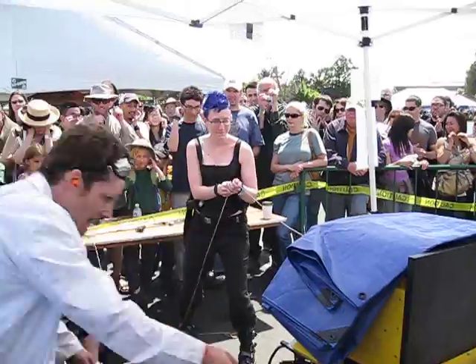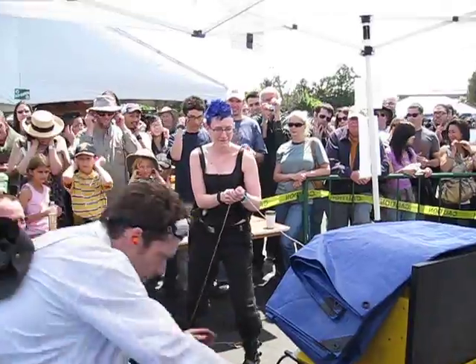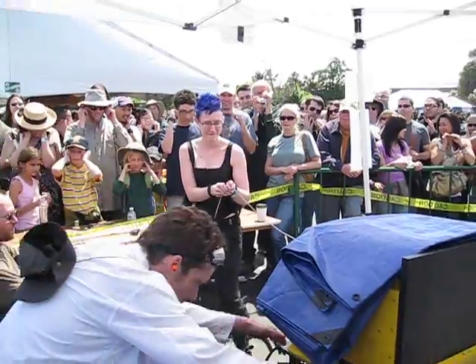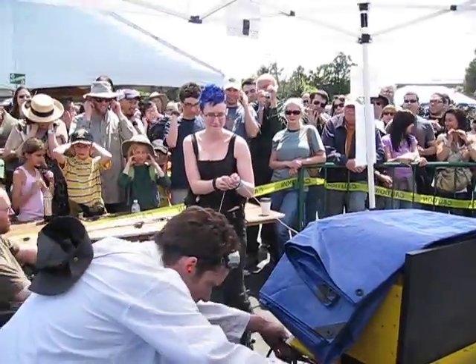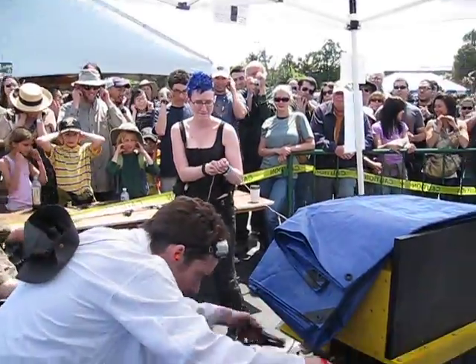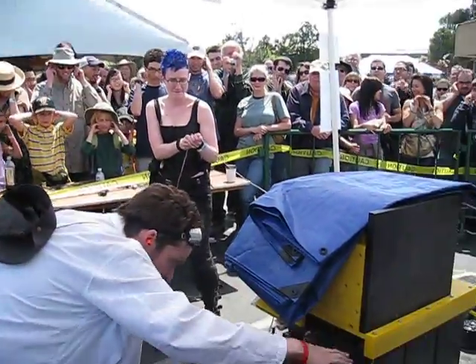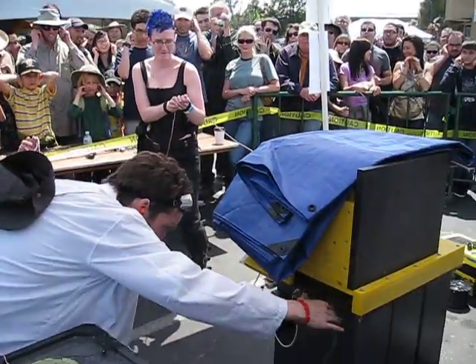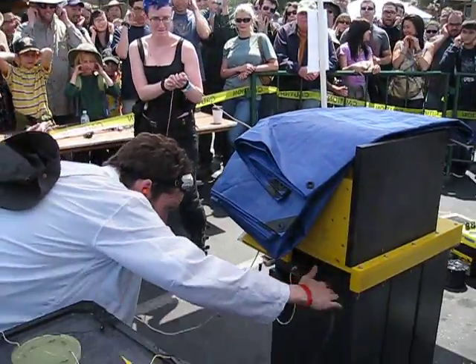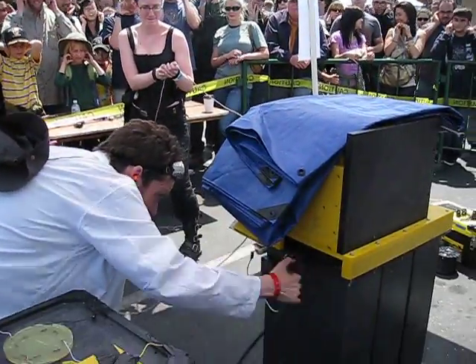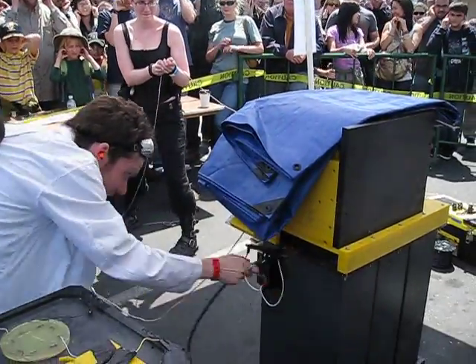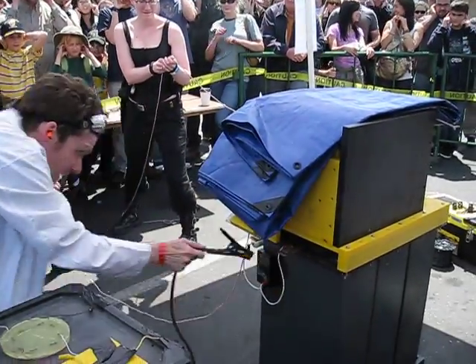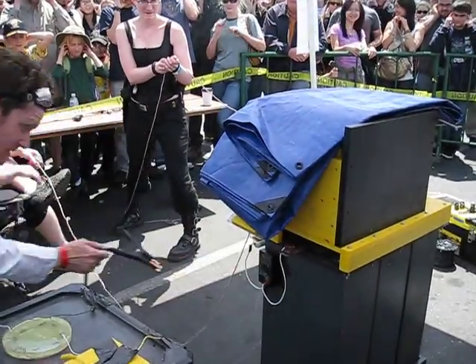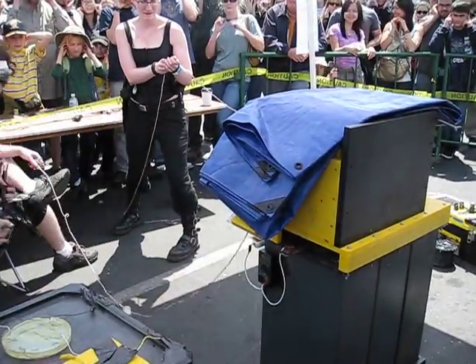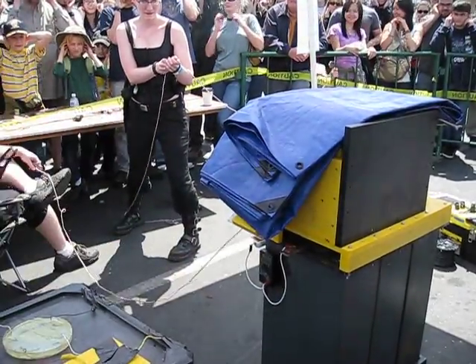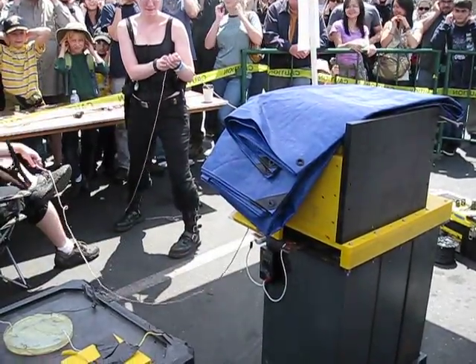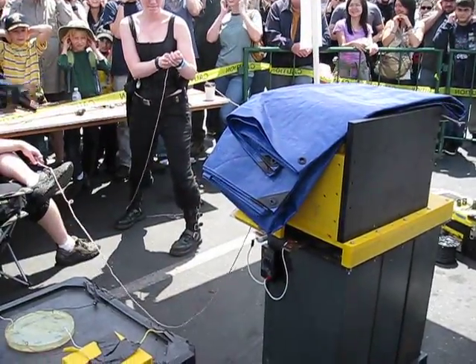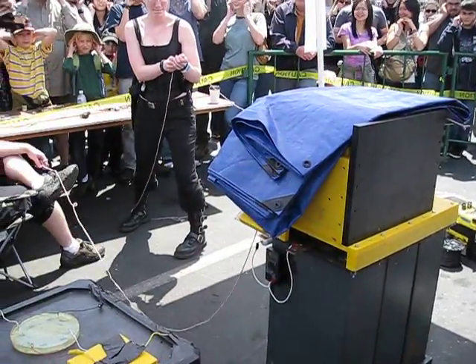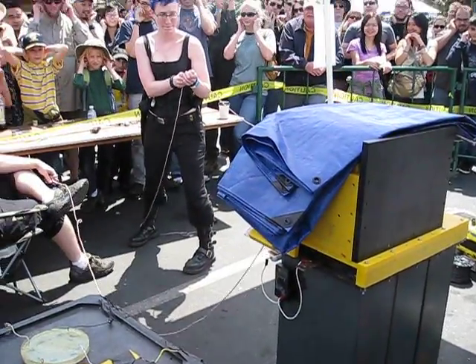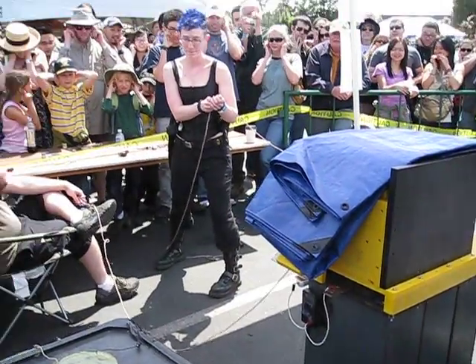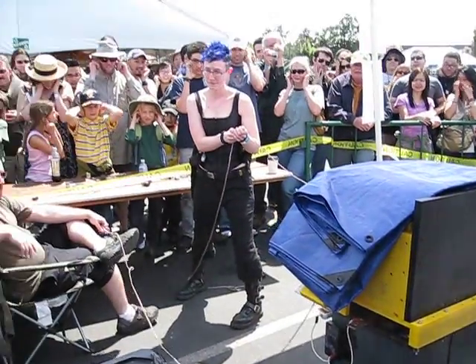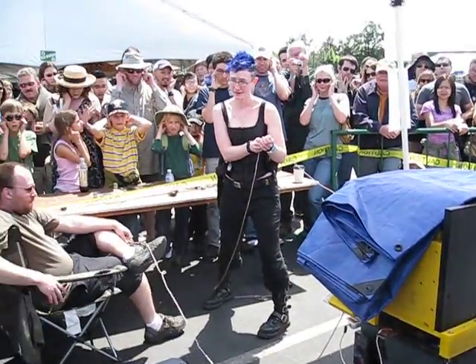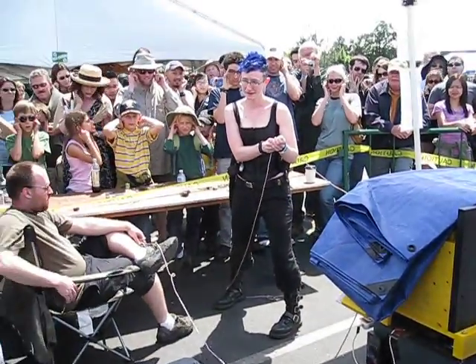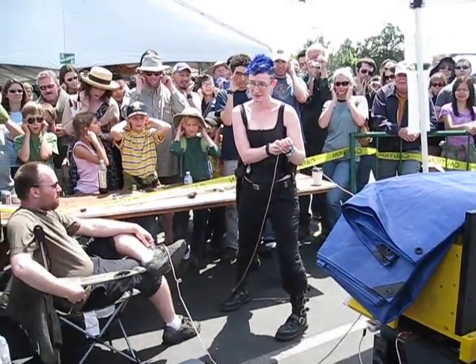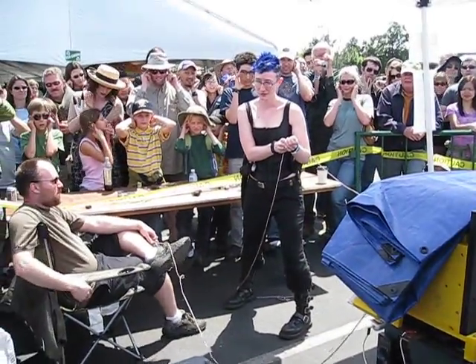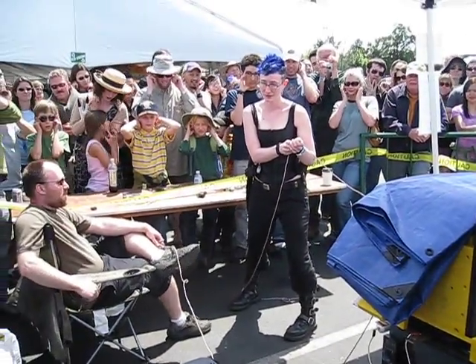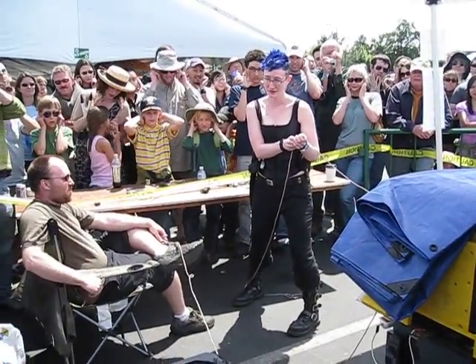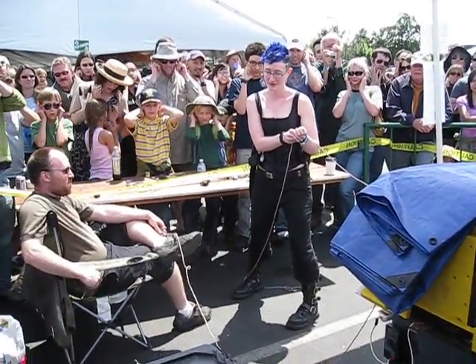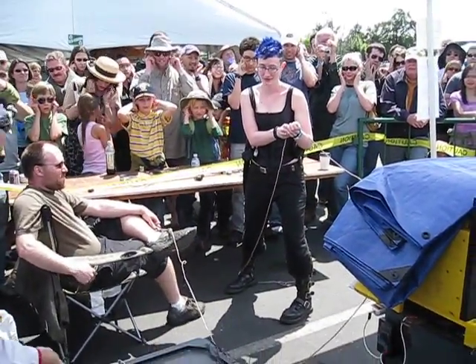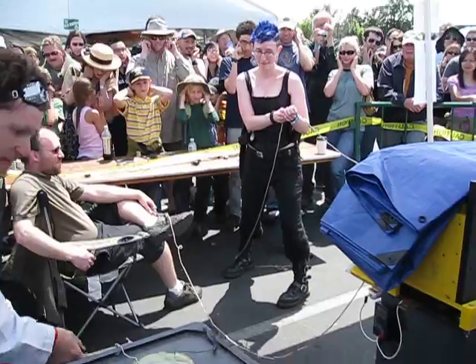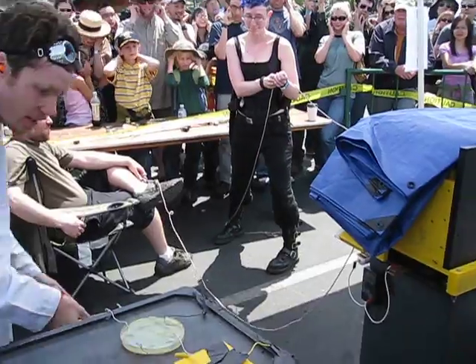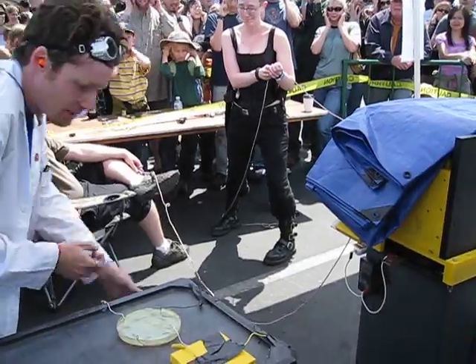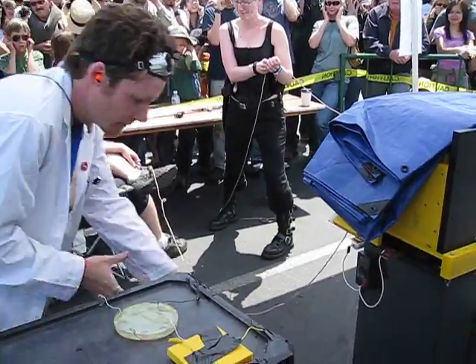Okay, primary safety. It's off. Safety's off.